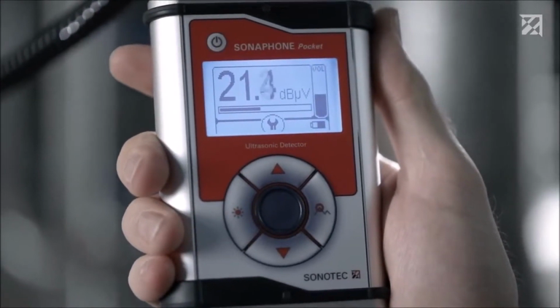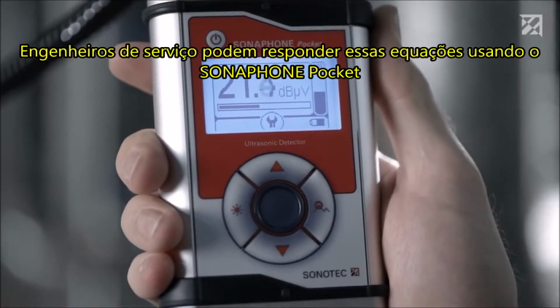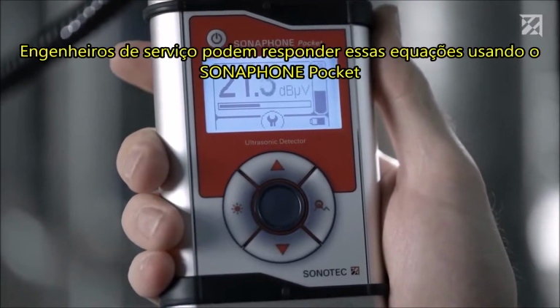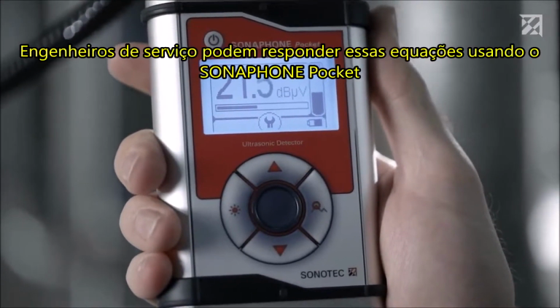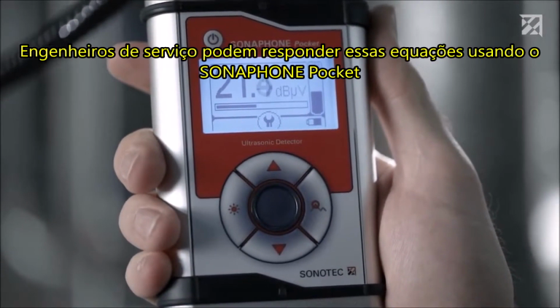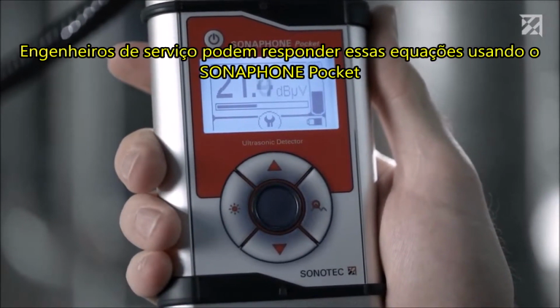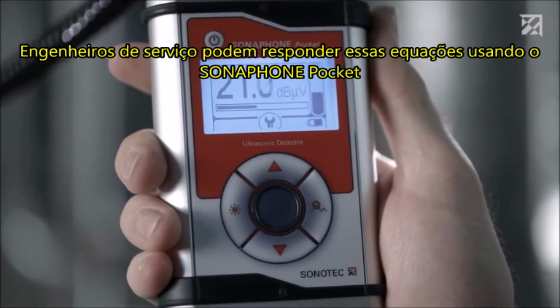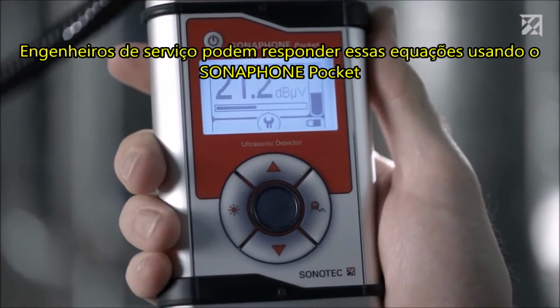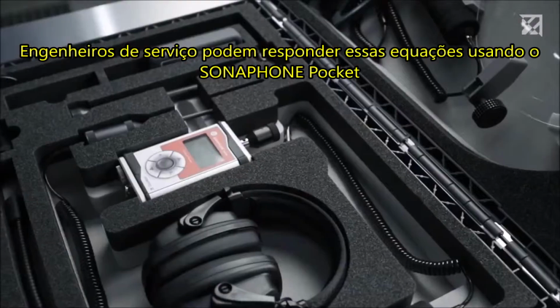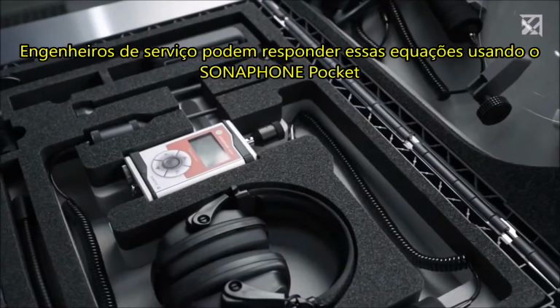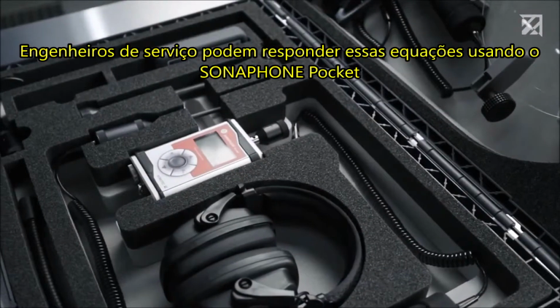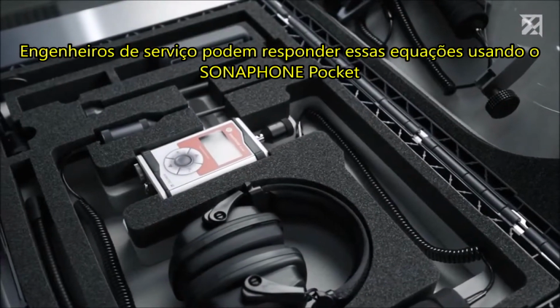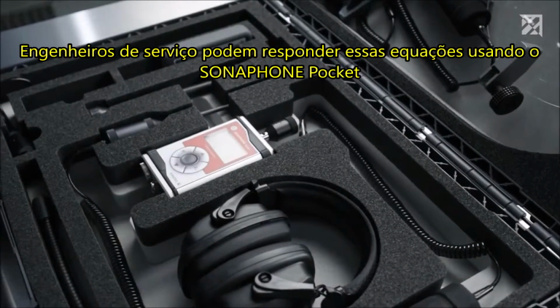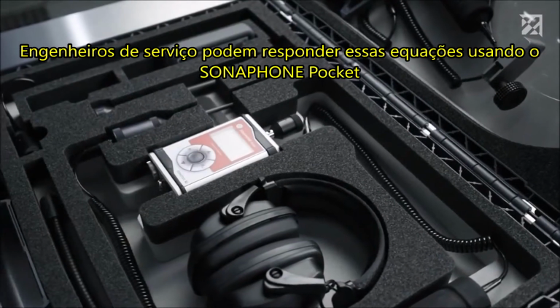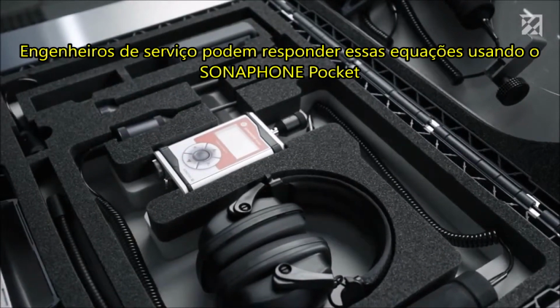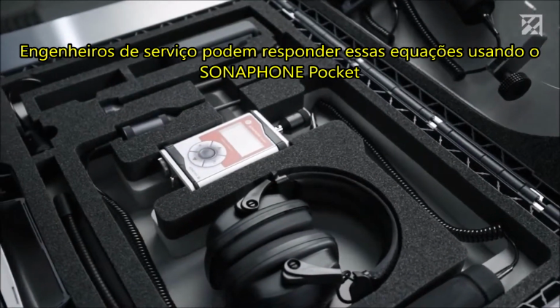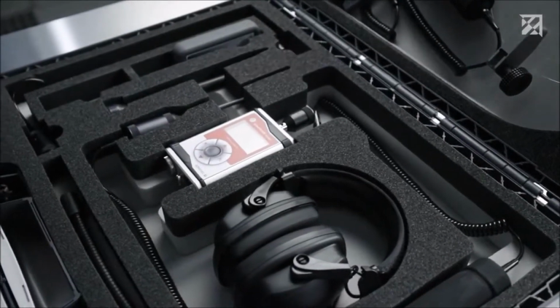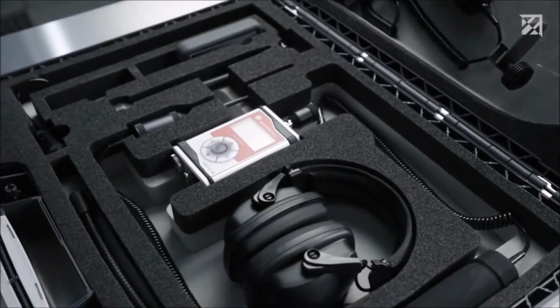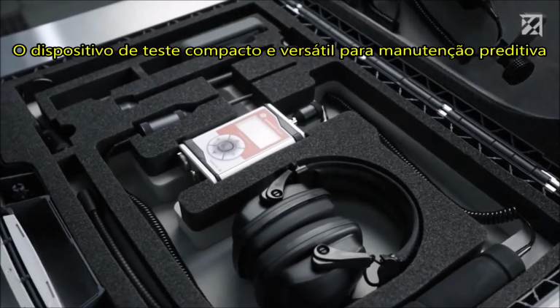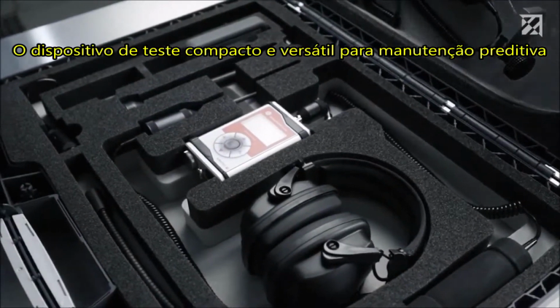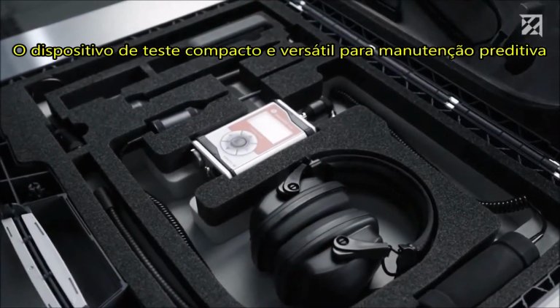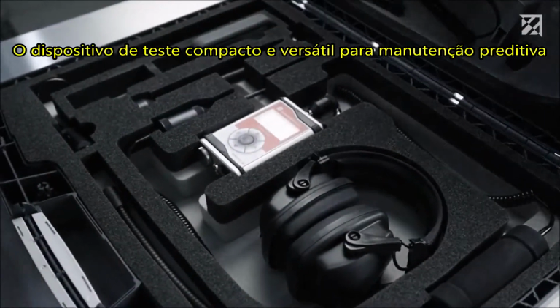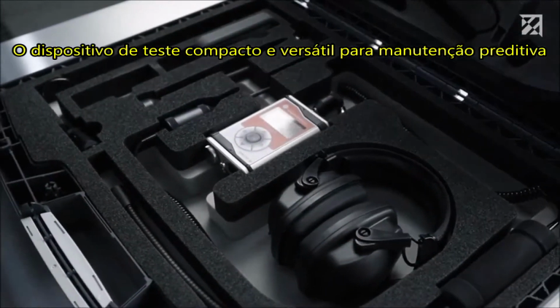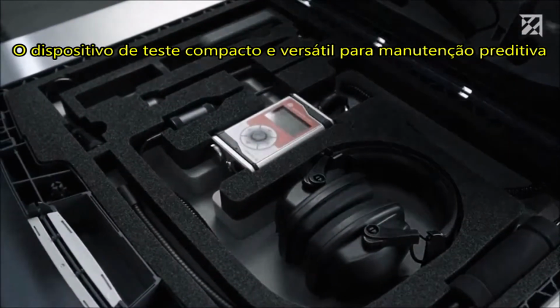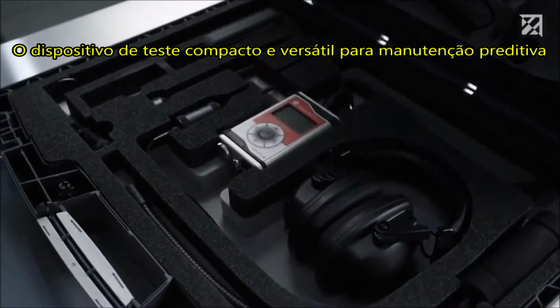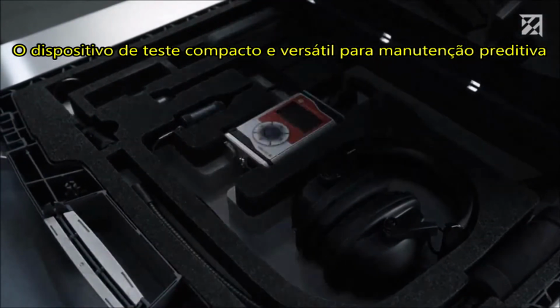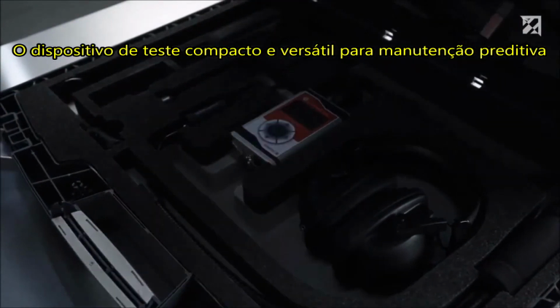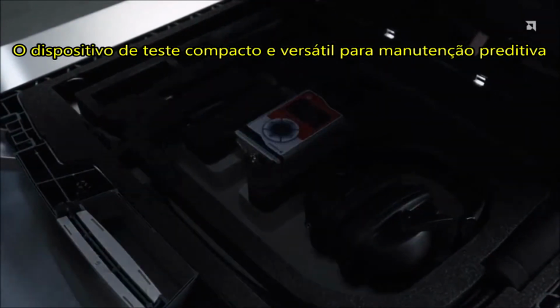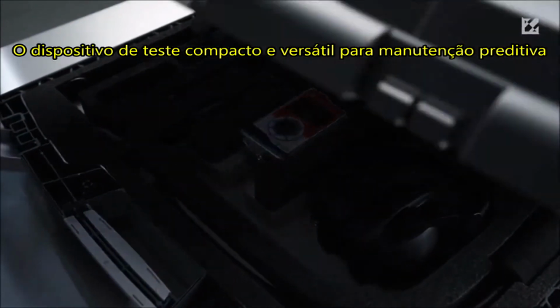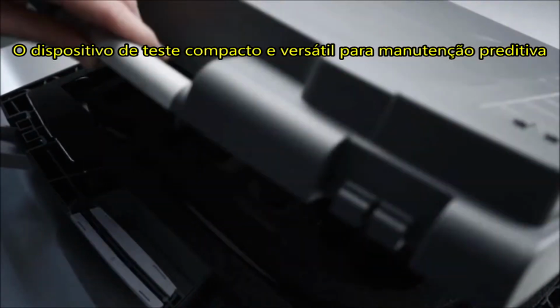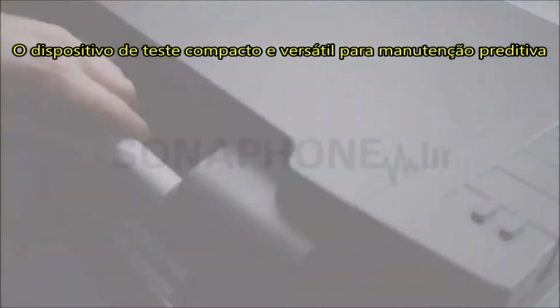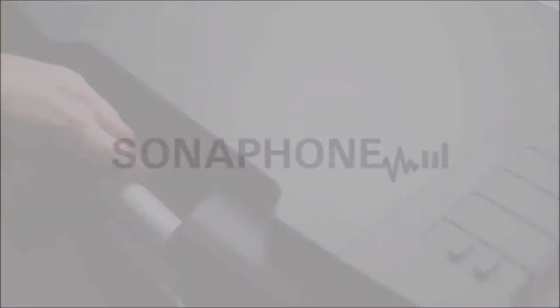Service engineers can answer these questions using the Sonofone Pocket — the compact and versatile testing device for predictive maintenance.